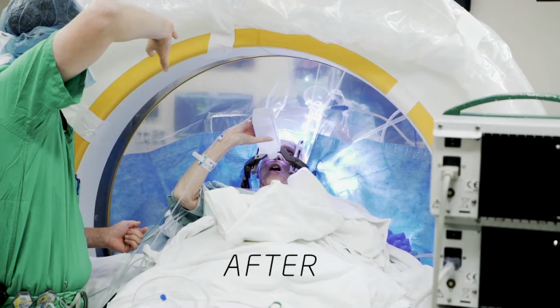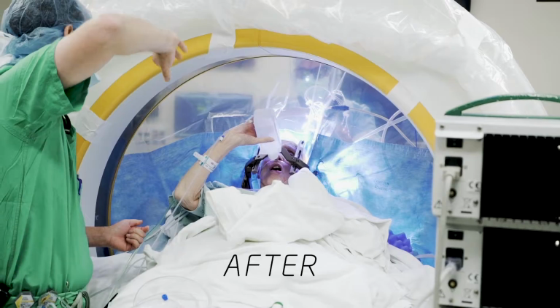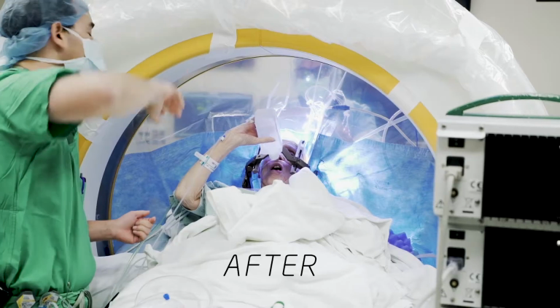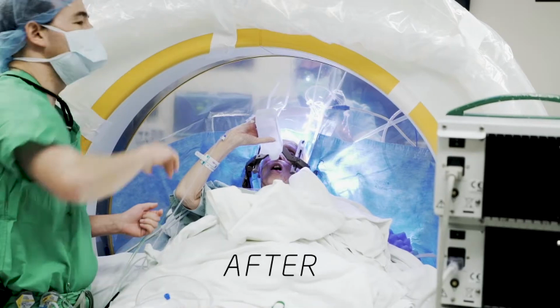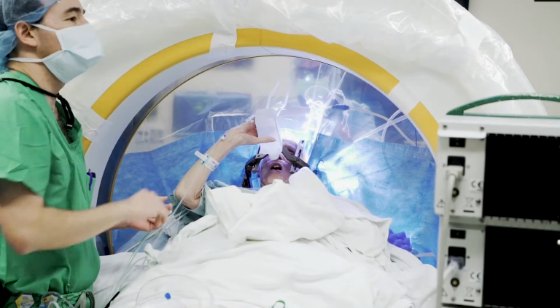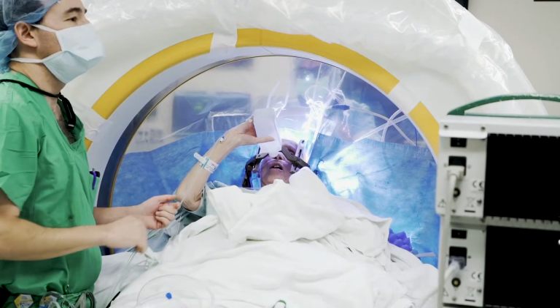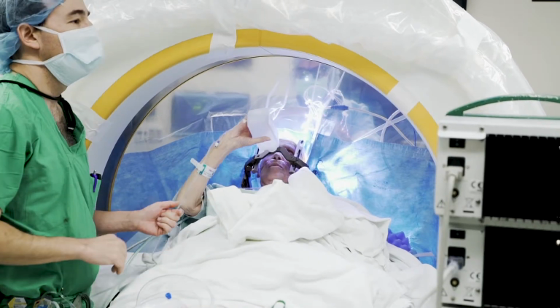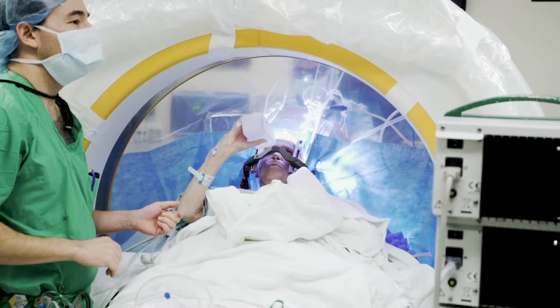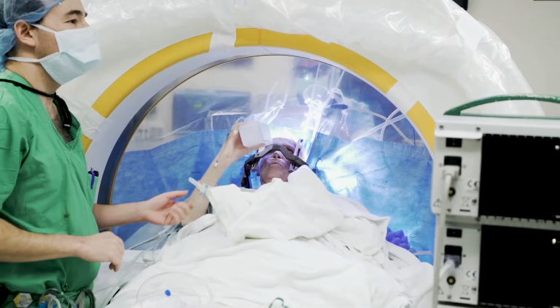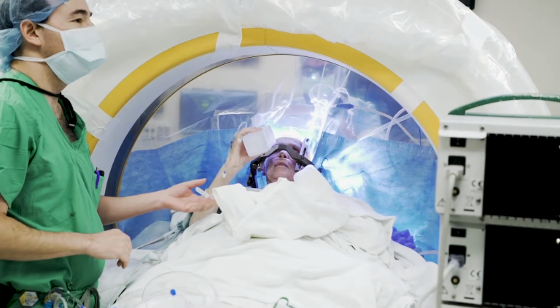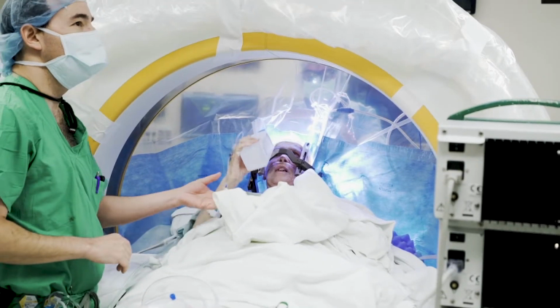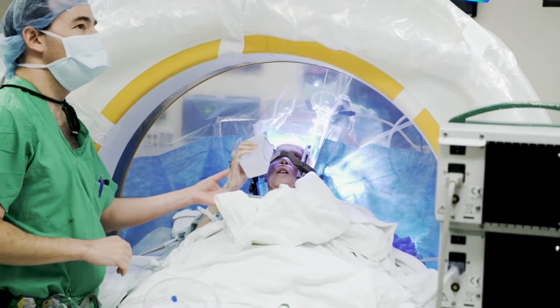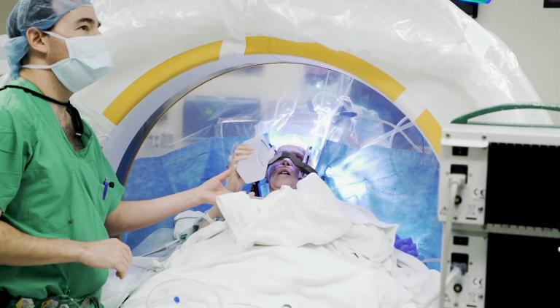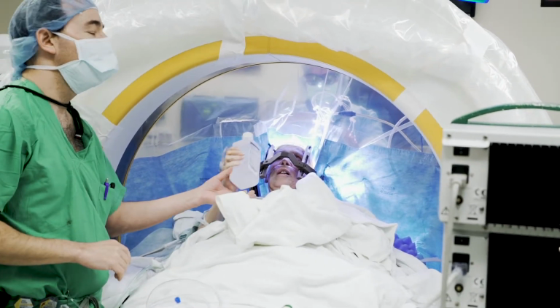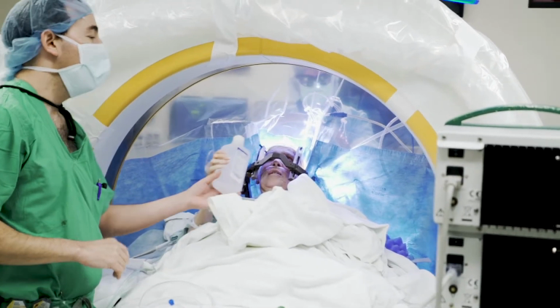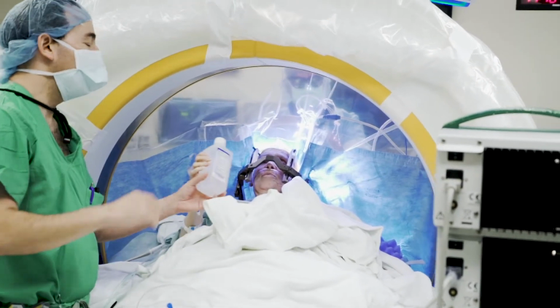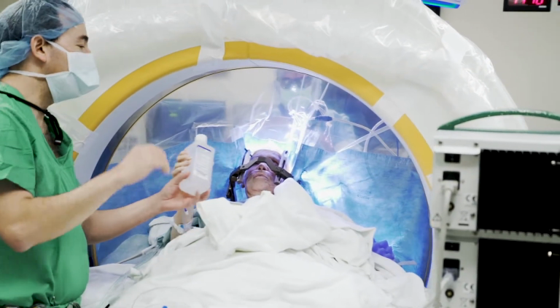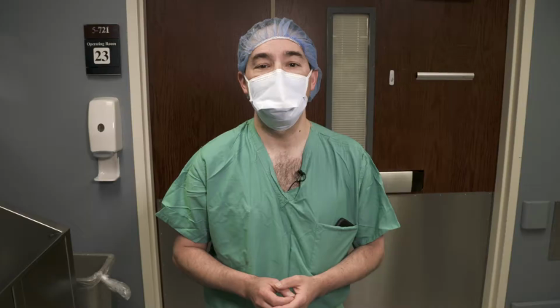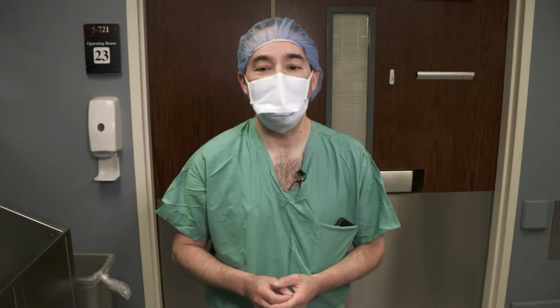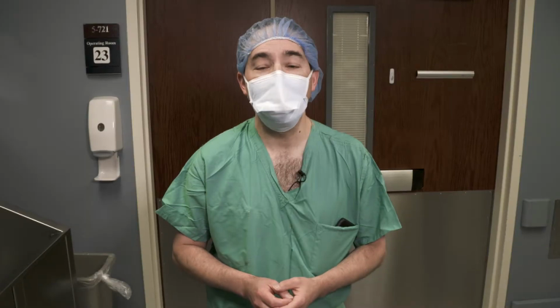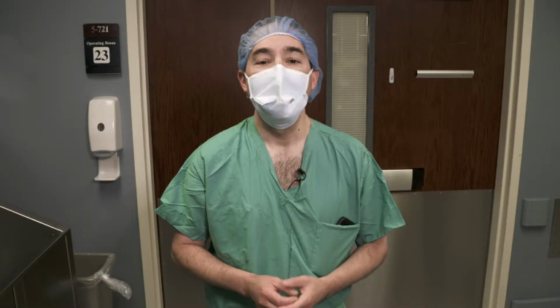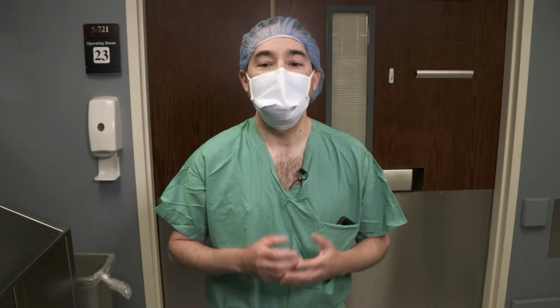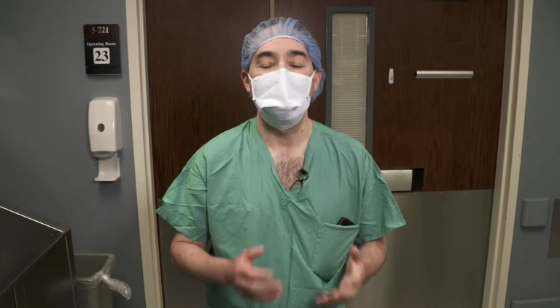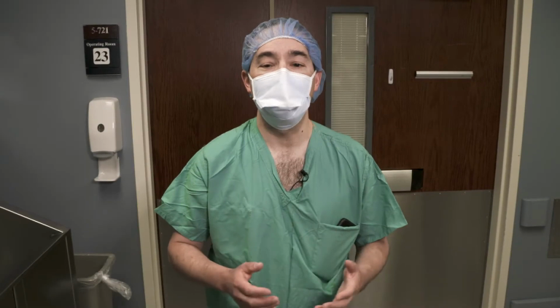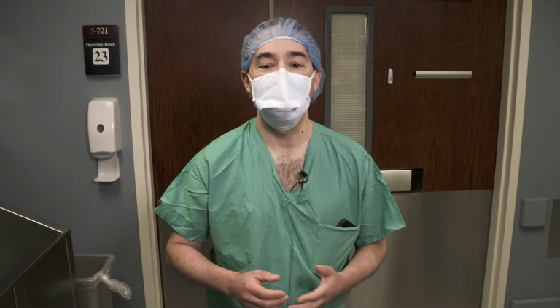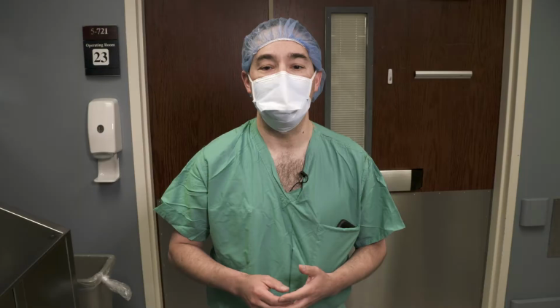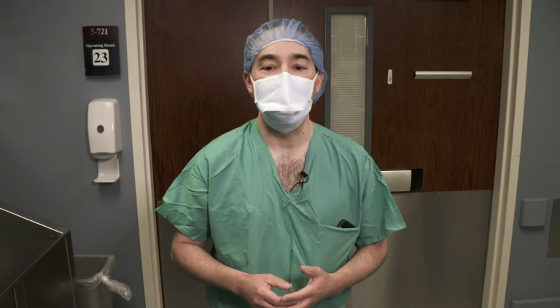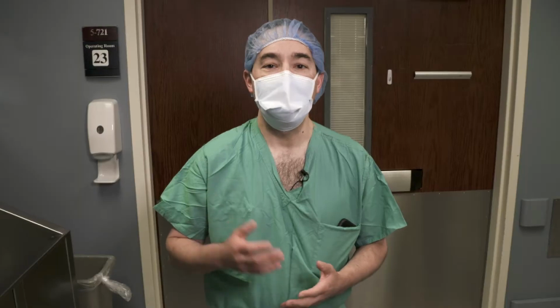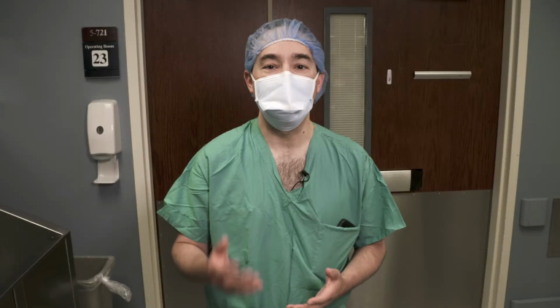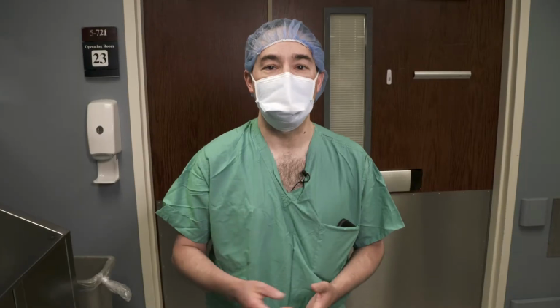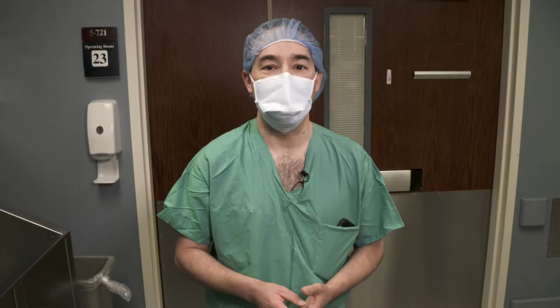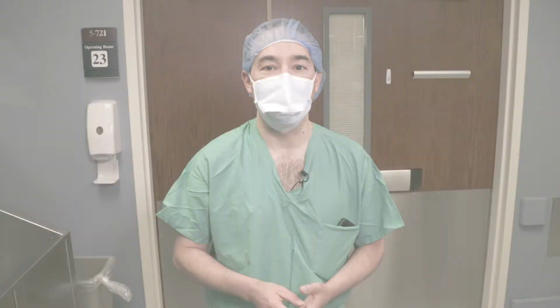That looks beautiful! I'm Dr. Joshua Rosenow. Thank you for joining me inside the OR.